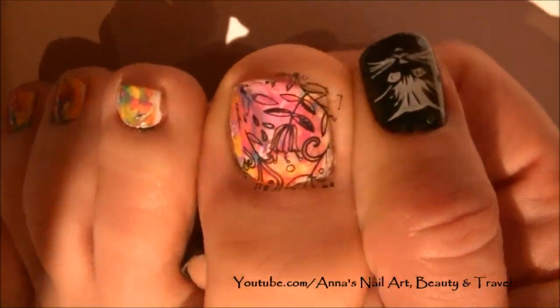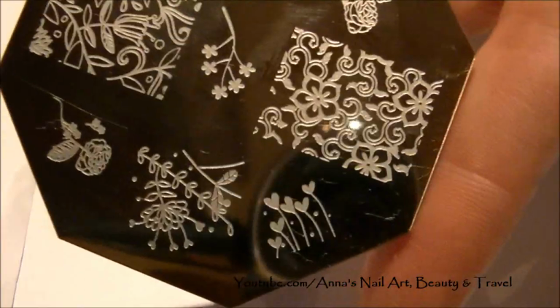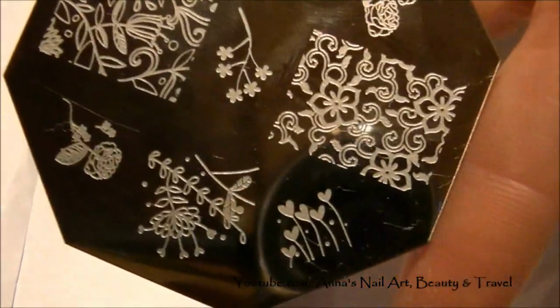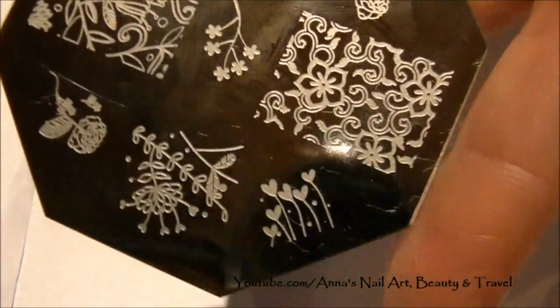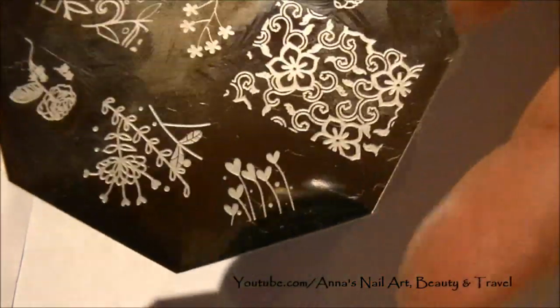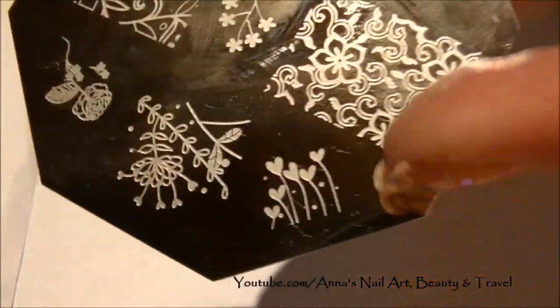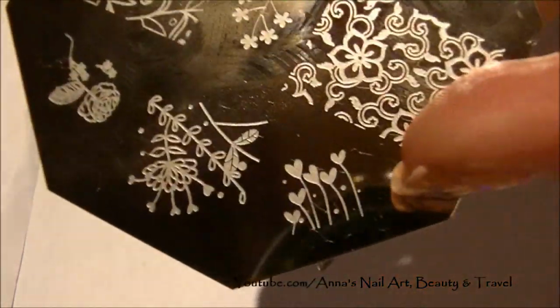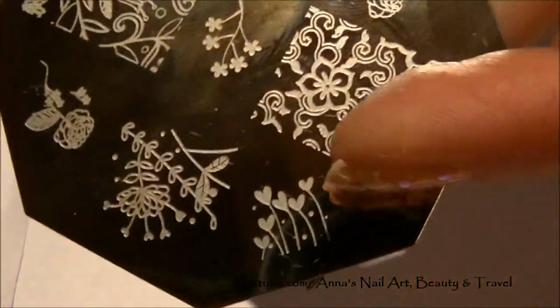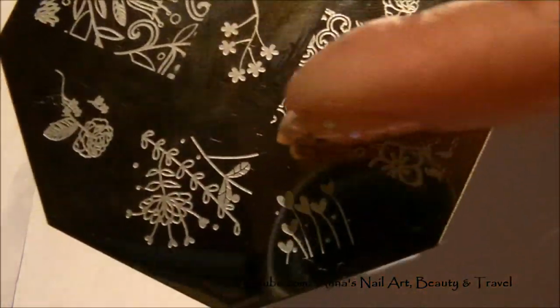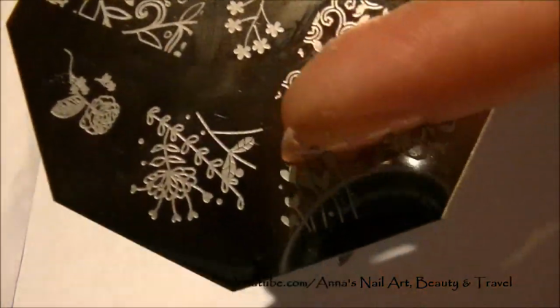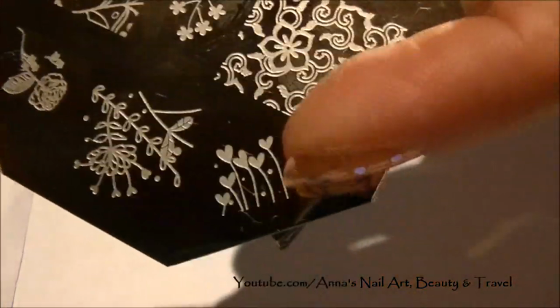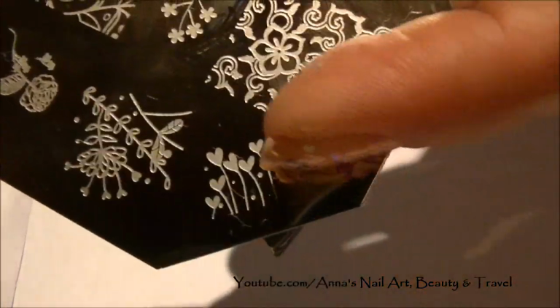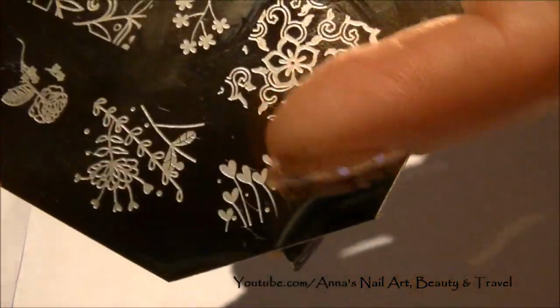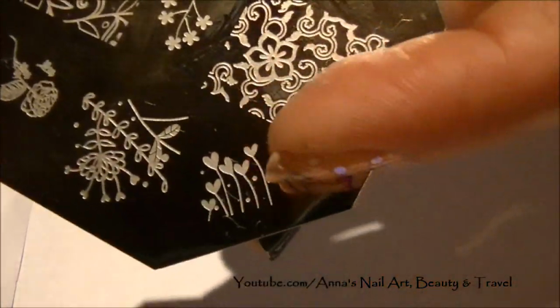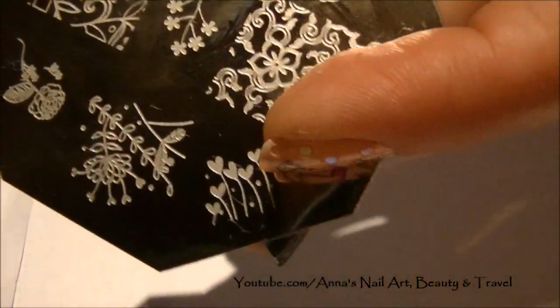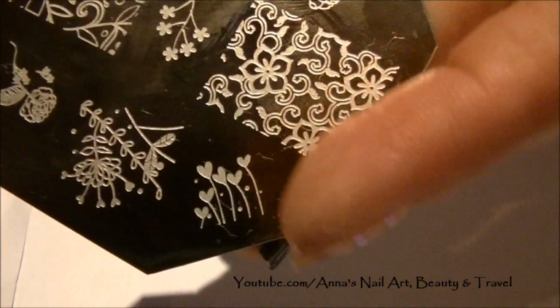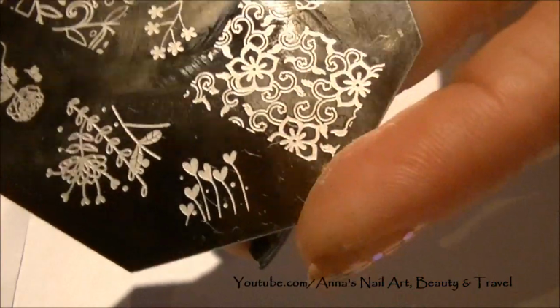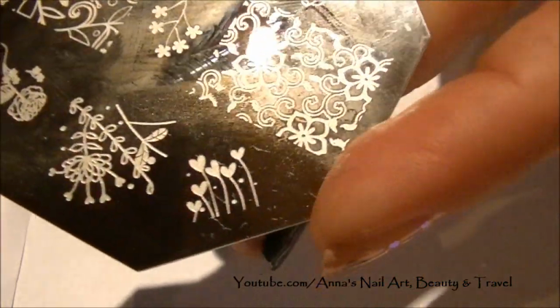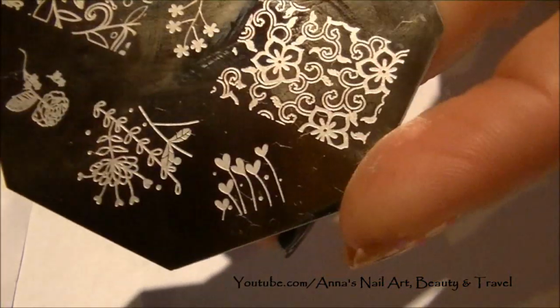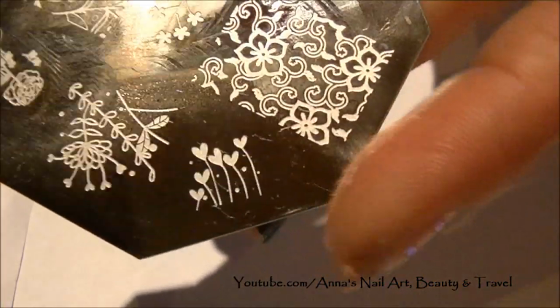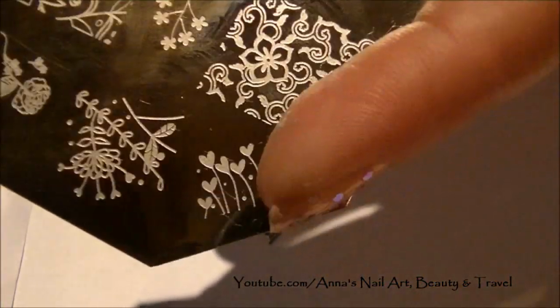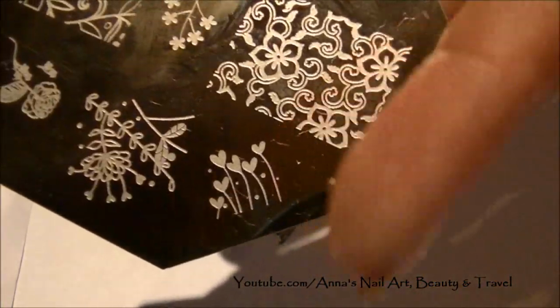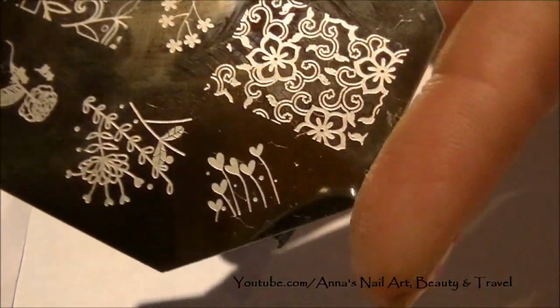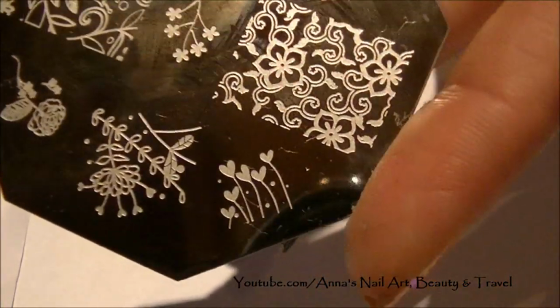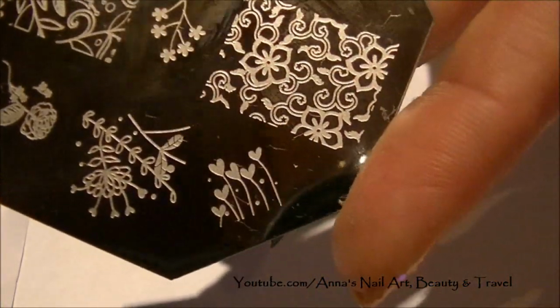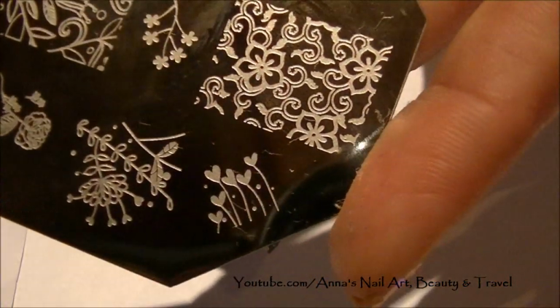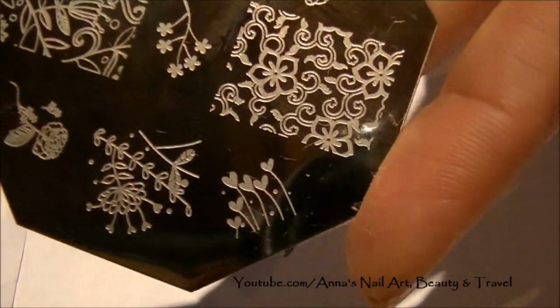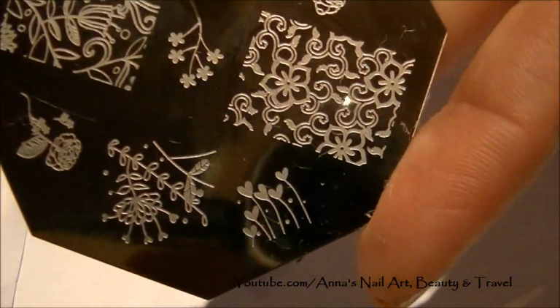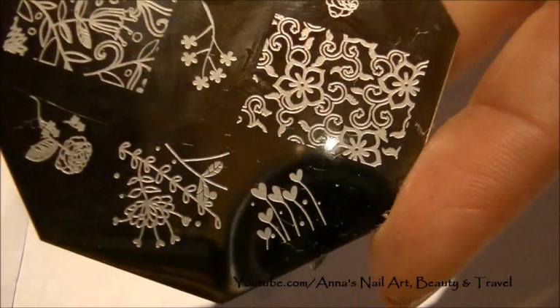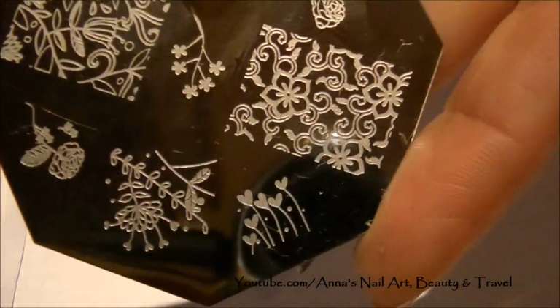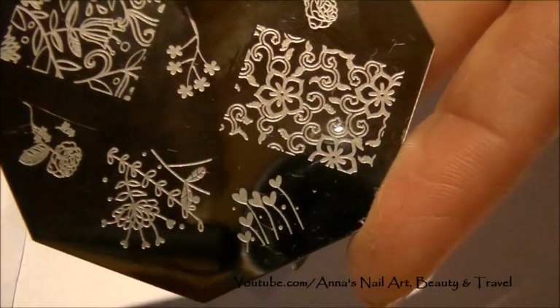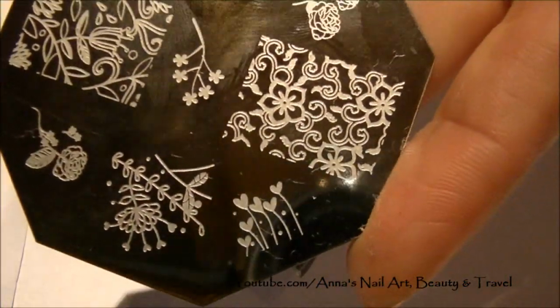For the smaller toenails I'm going to be using these smaller hearts design, just so it can fit my small toenails.